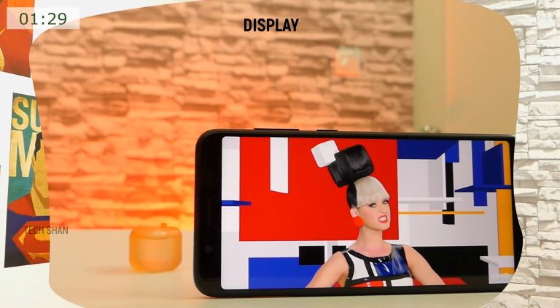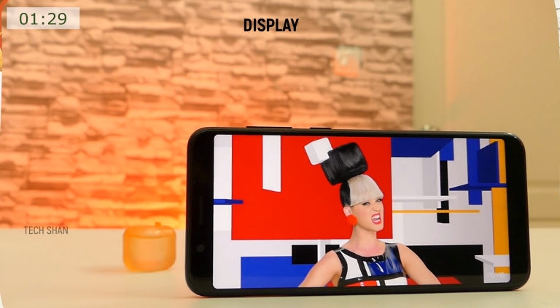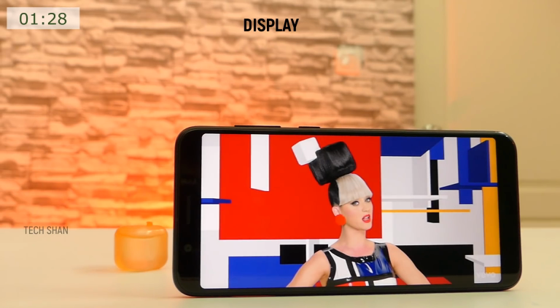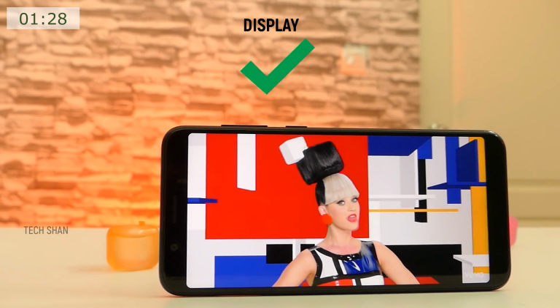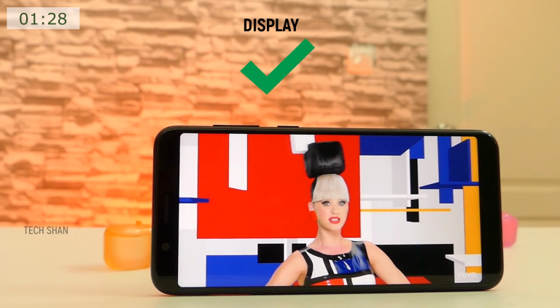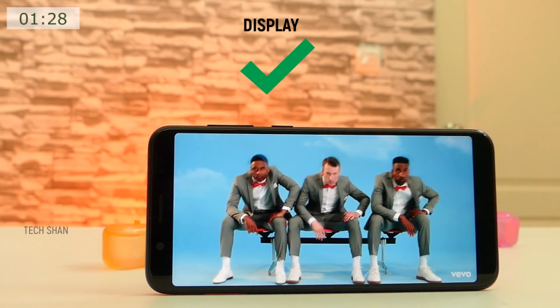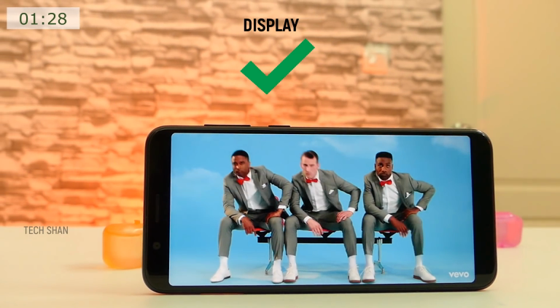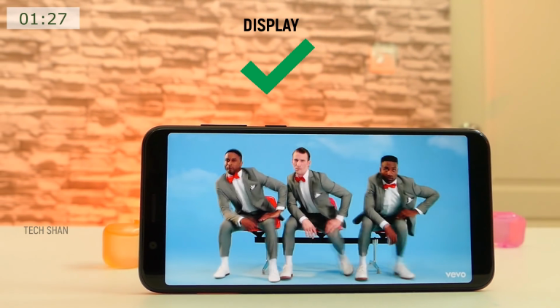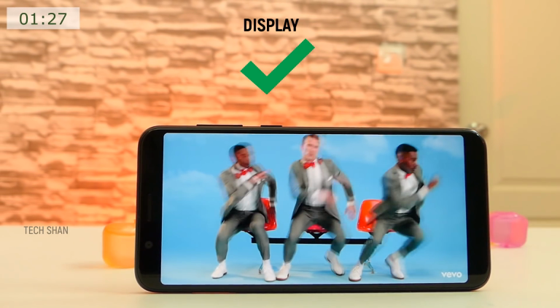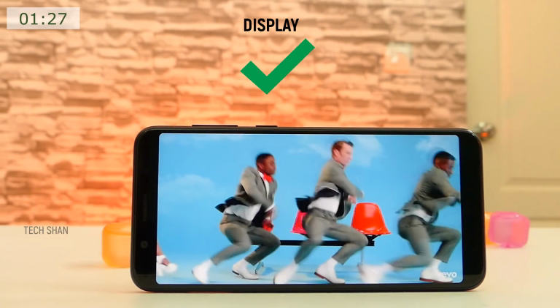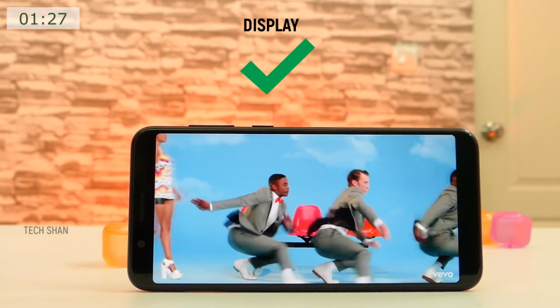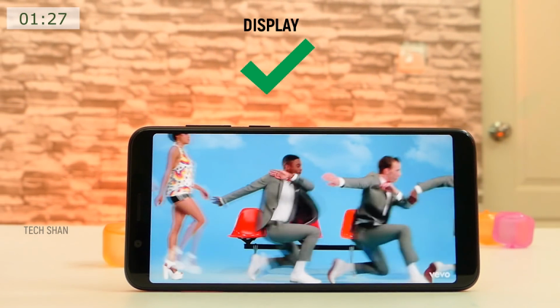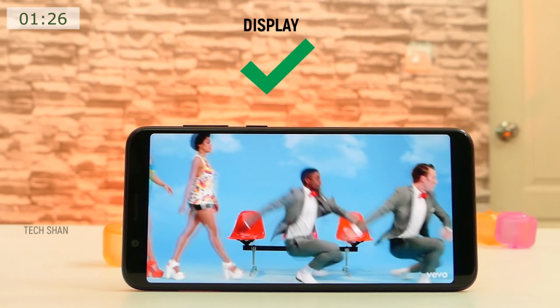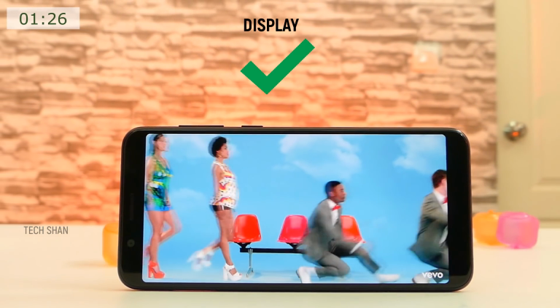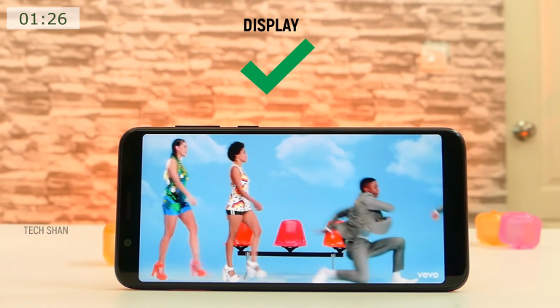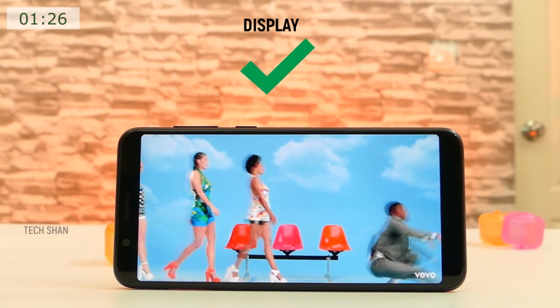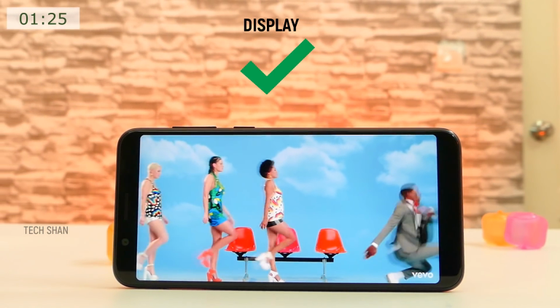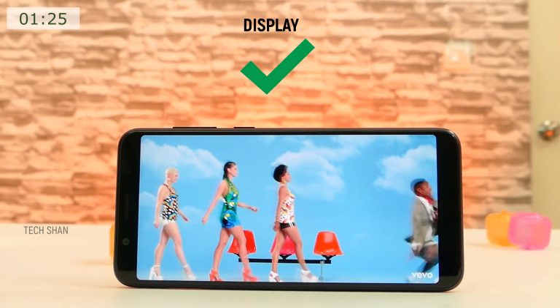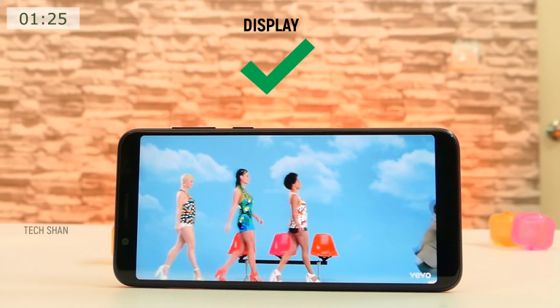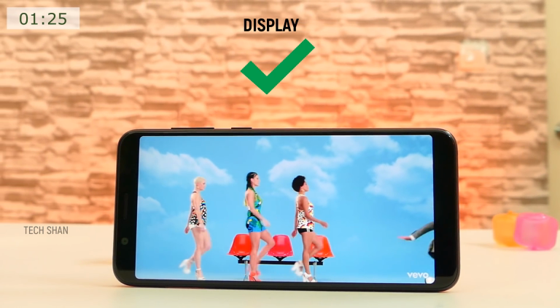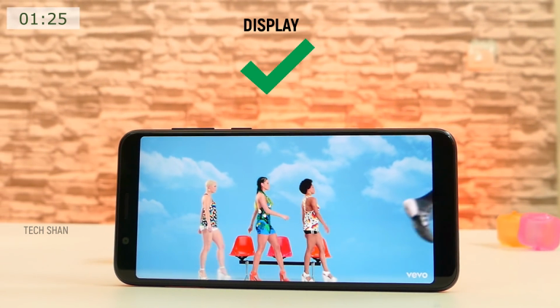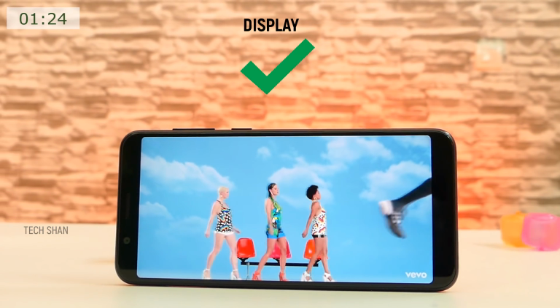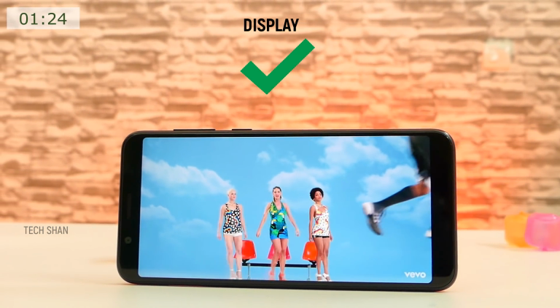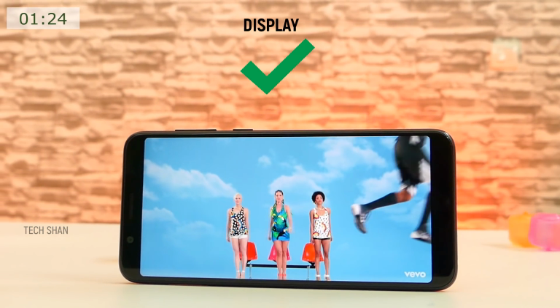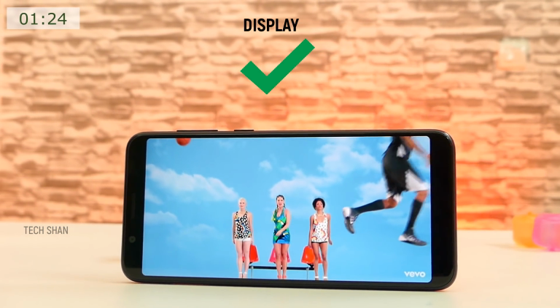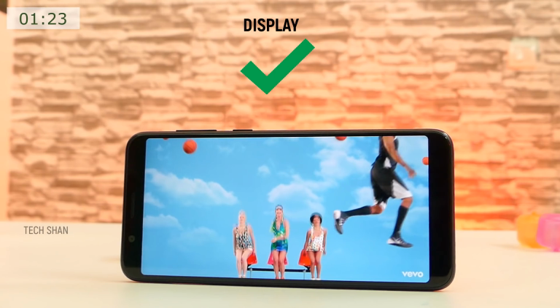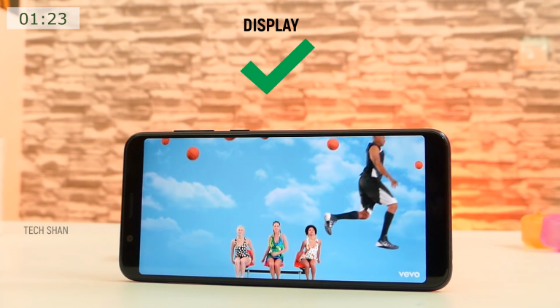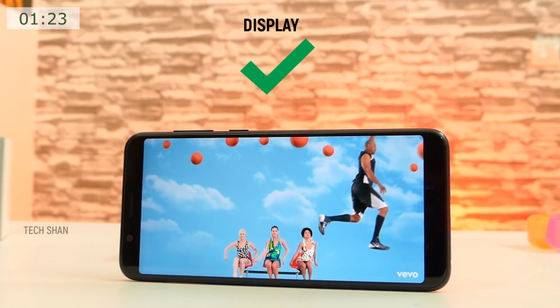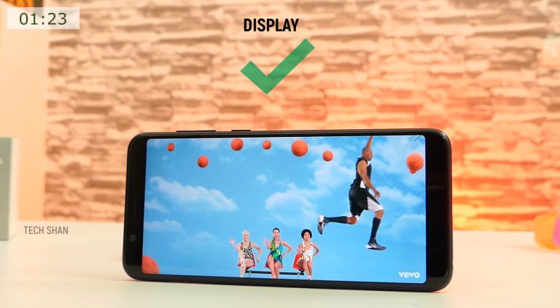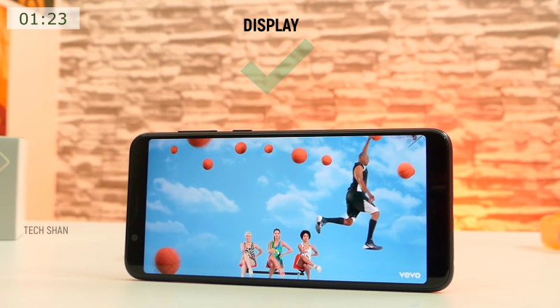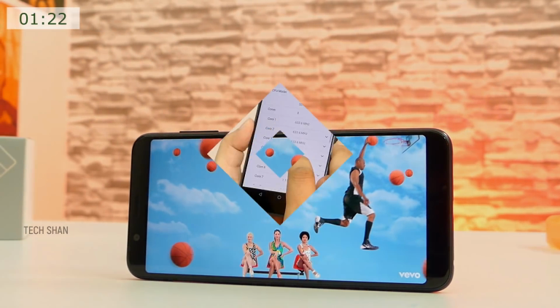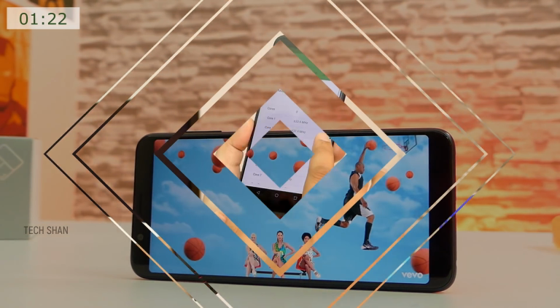Coming to the display, the 5.99-inch Full HD Plus 18x9 display is one among the best in this range. Good color reproduction and viewing angles.